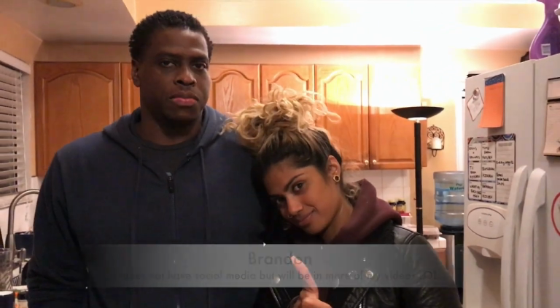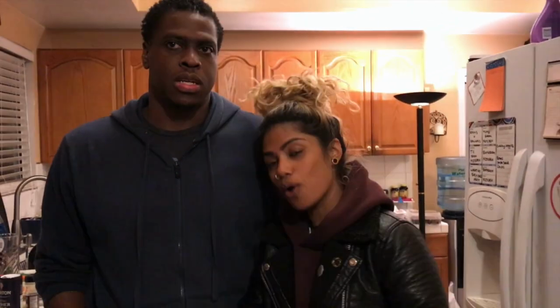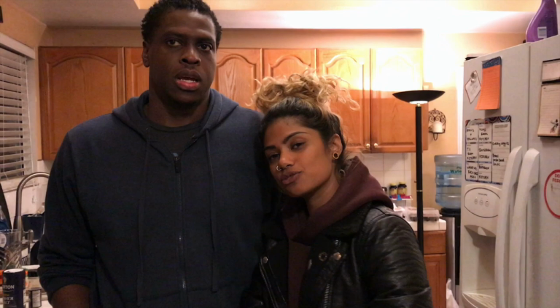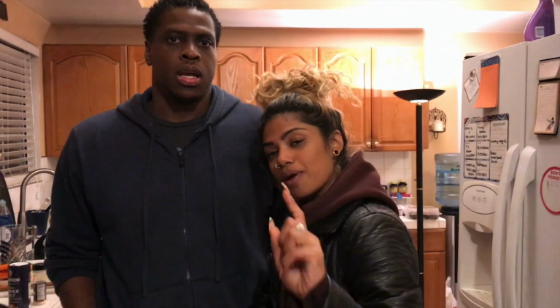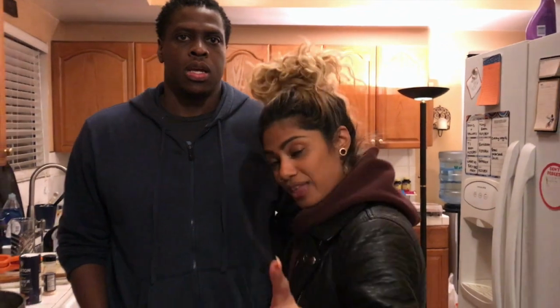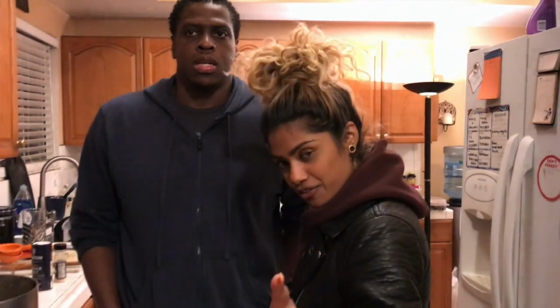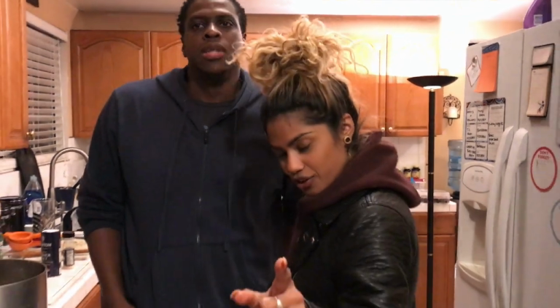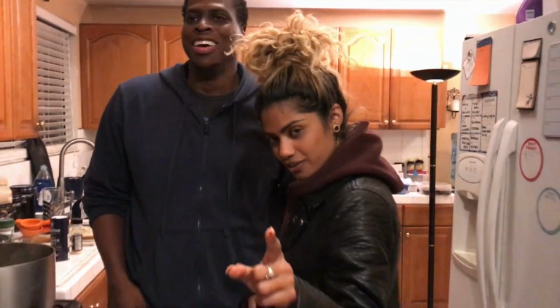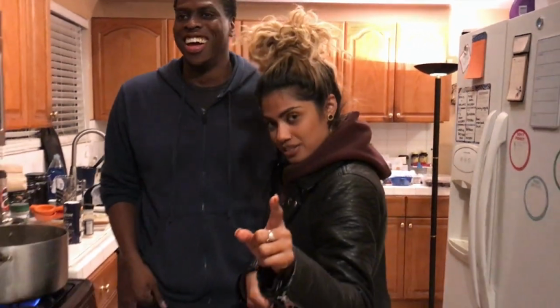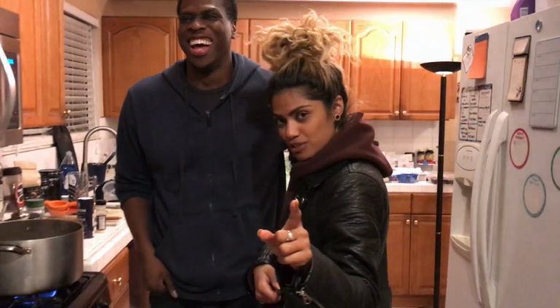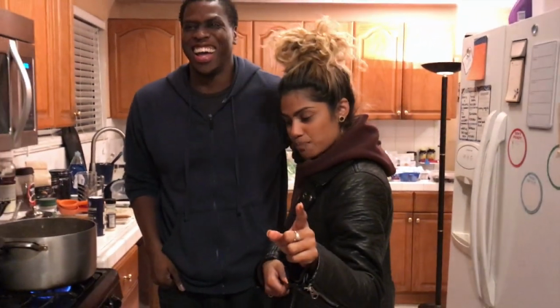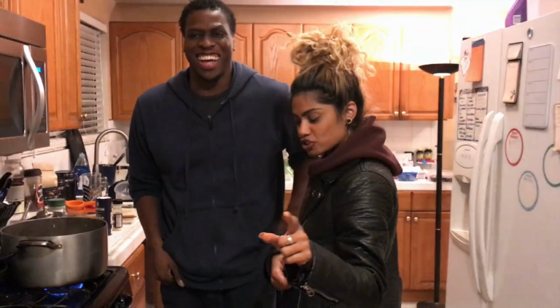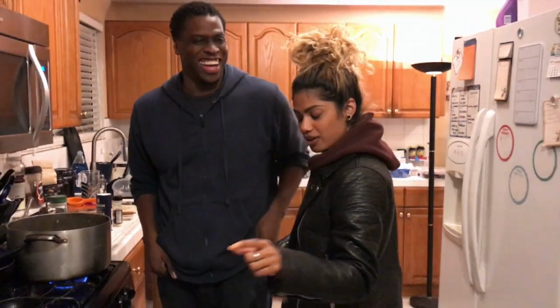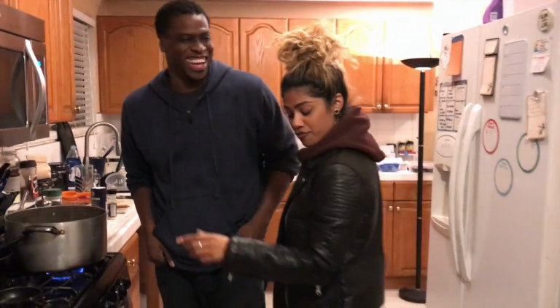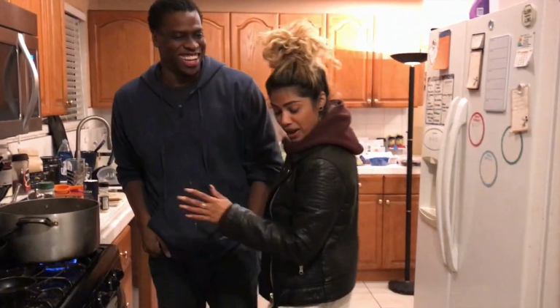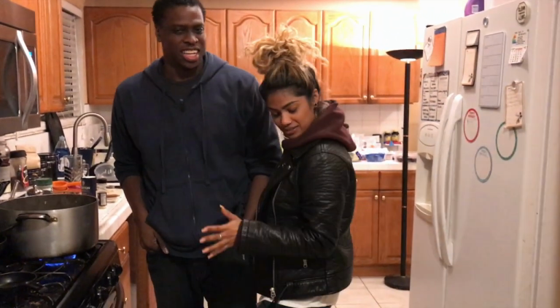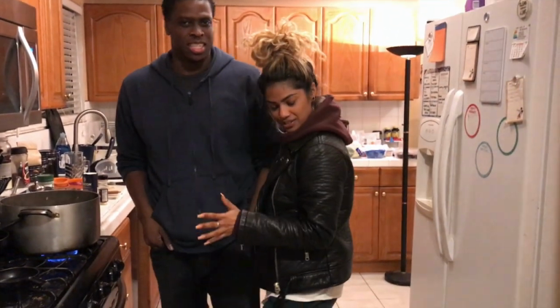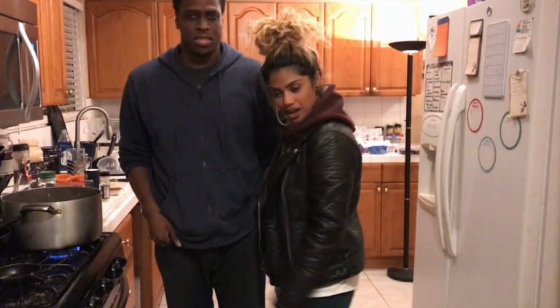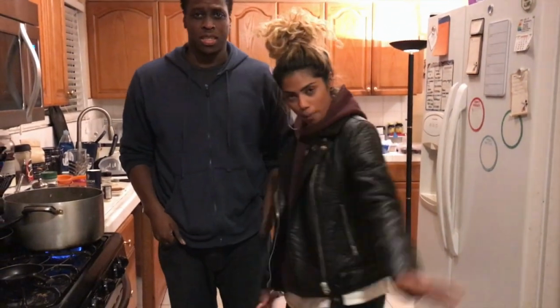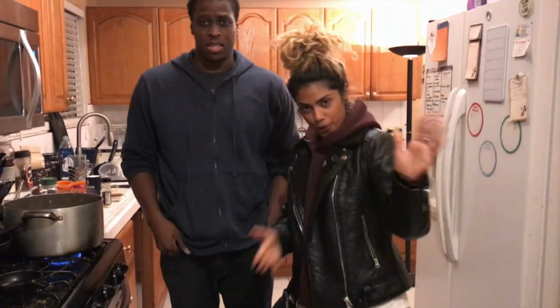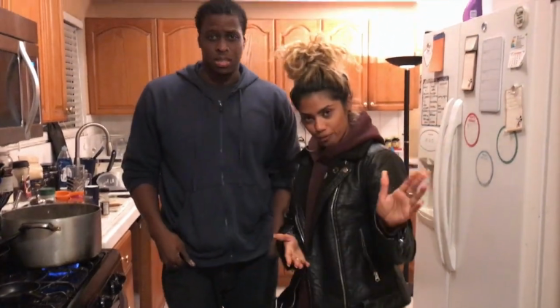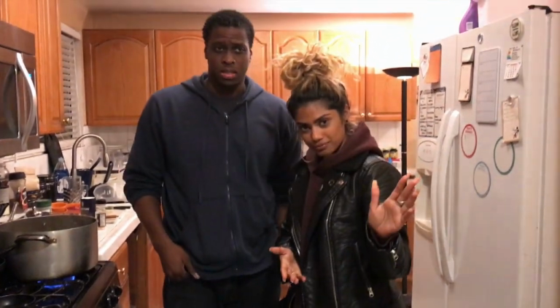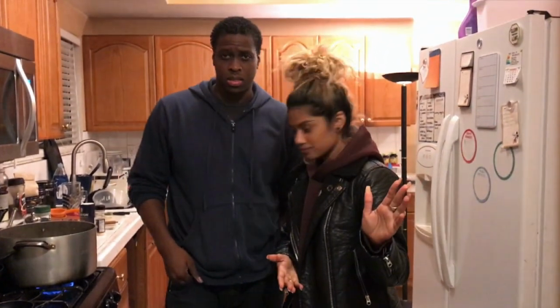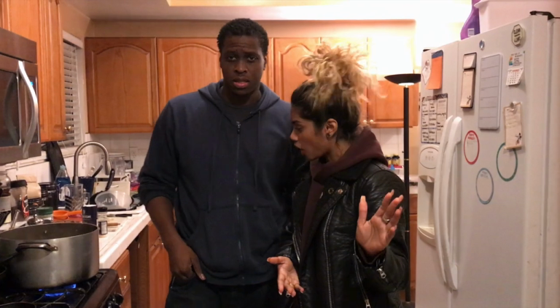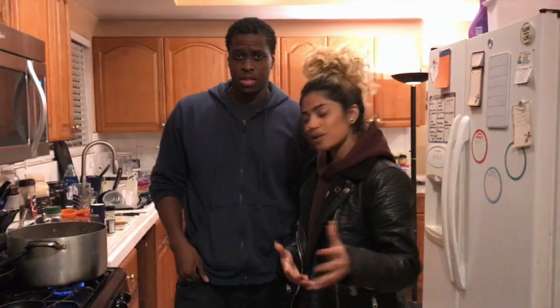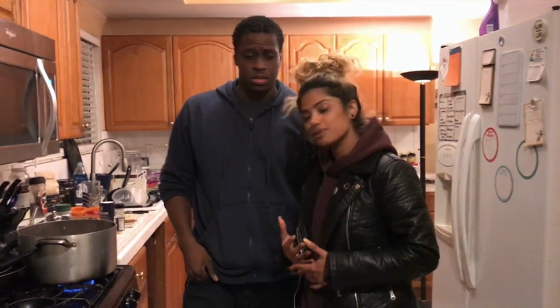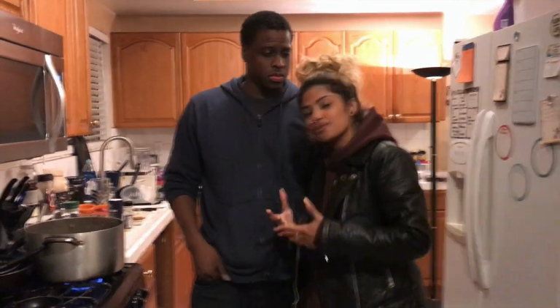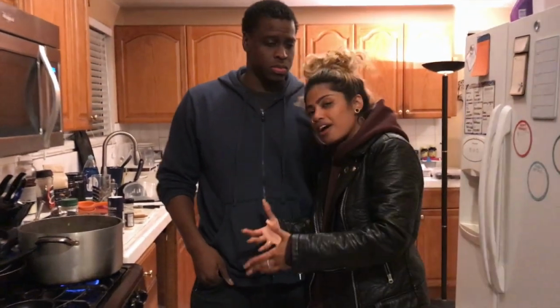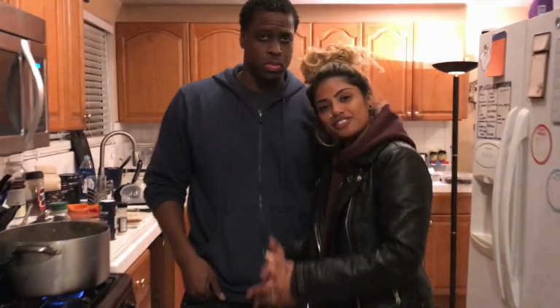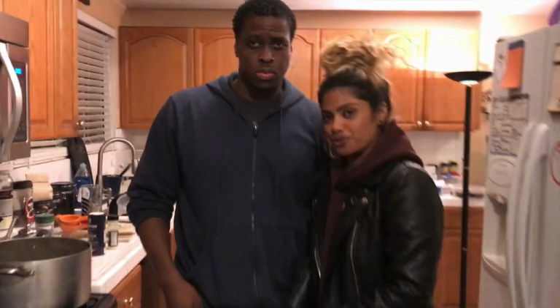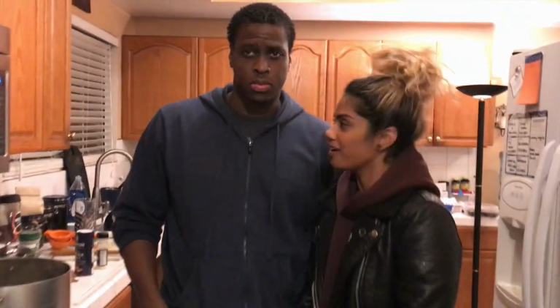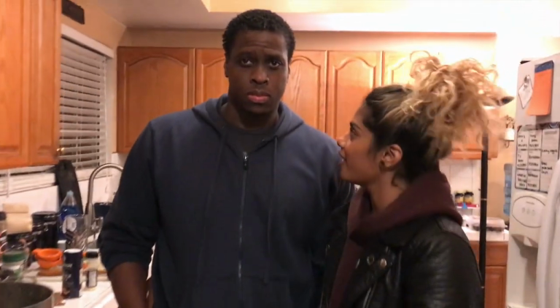Always remember that if you're cooking for someone special — a friend, a boo — always put some love into it.